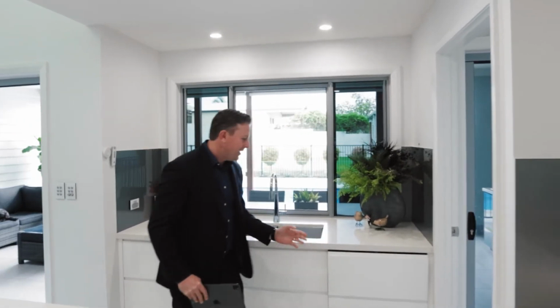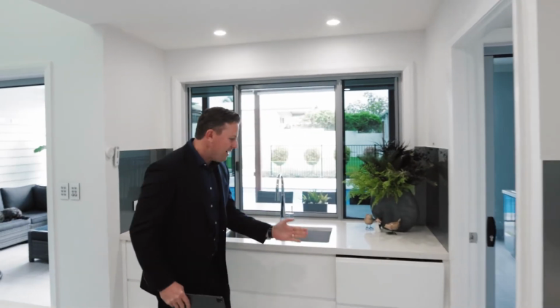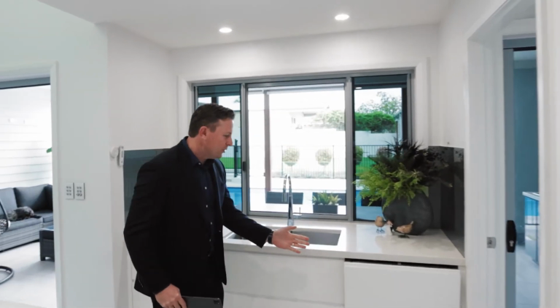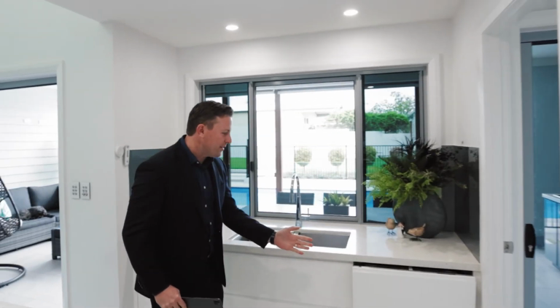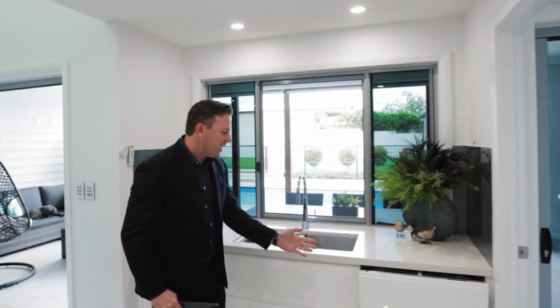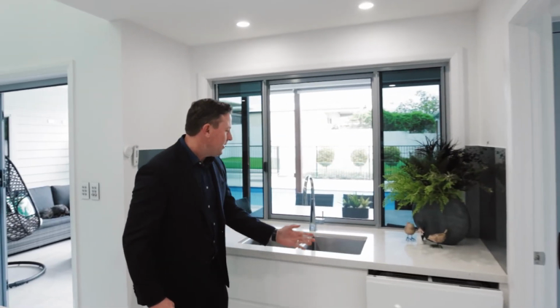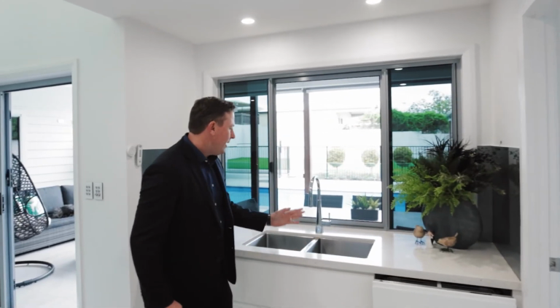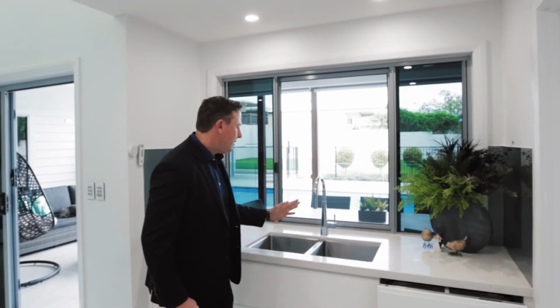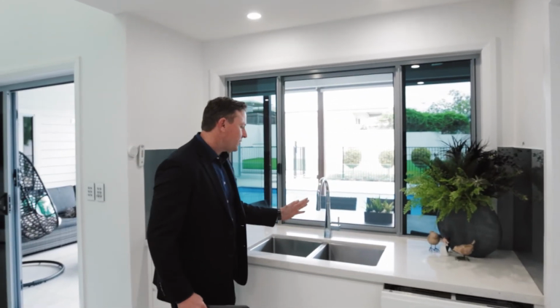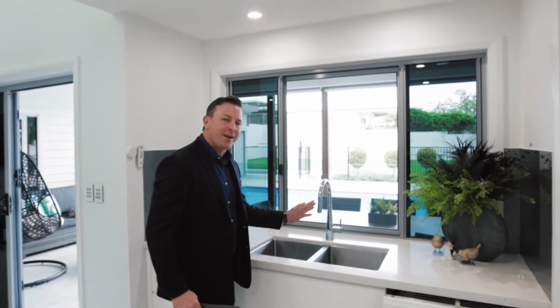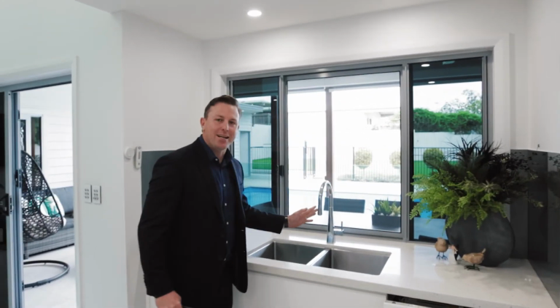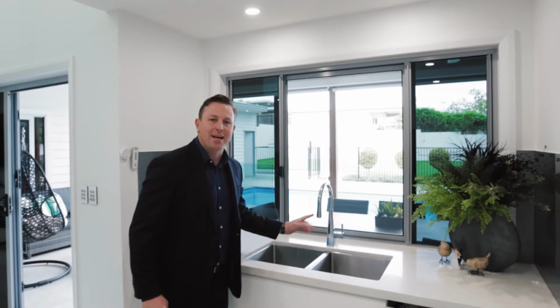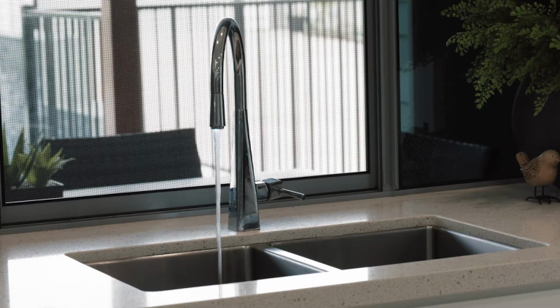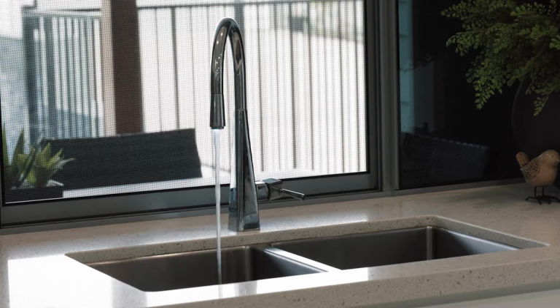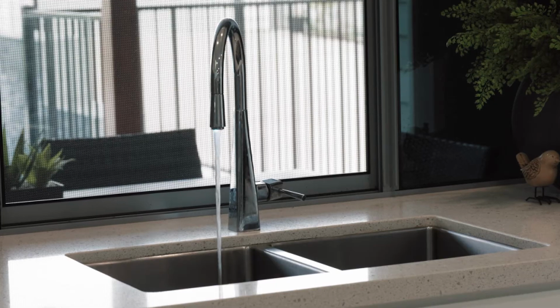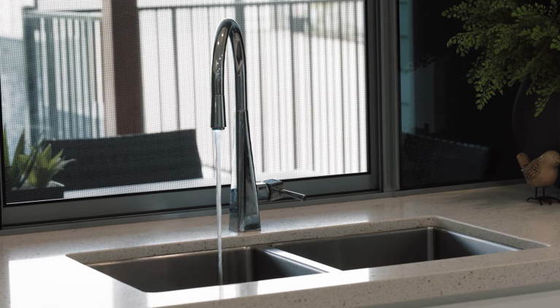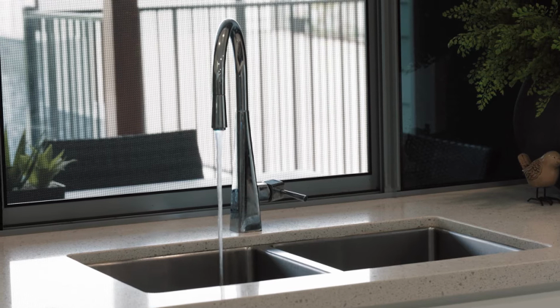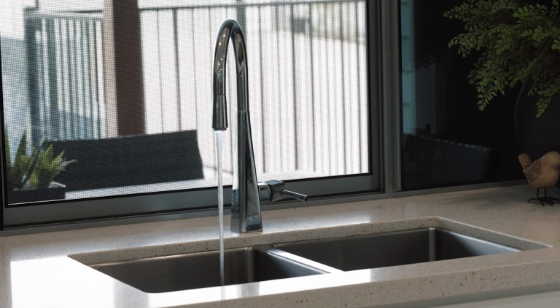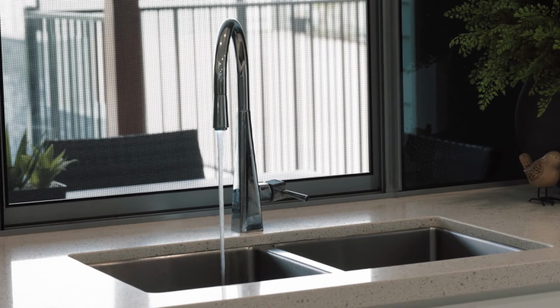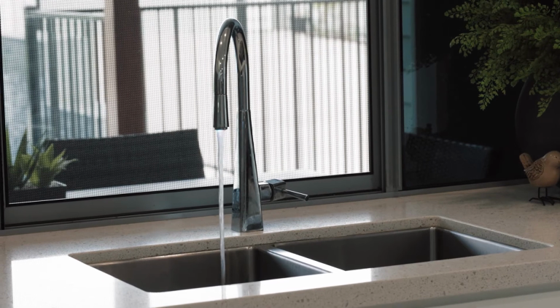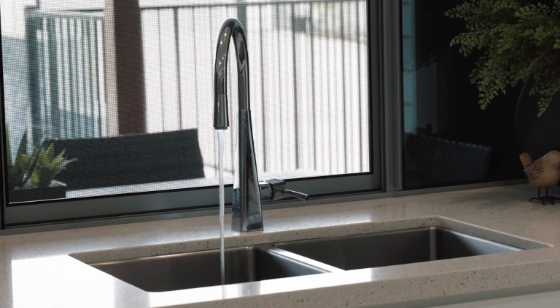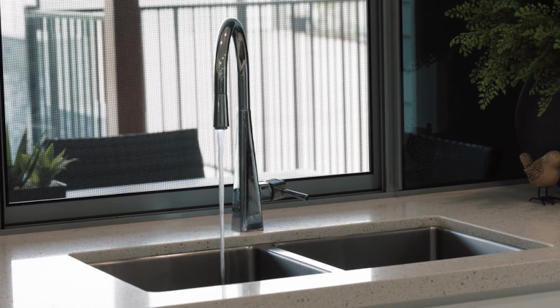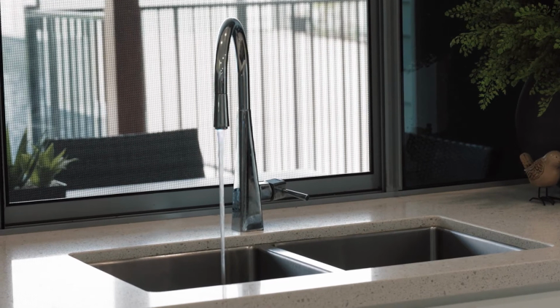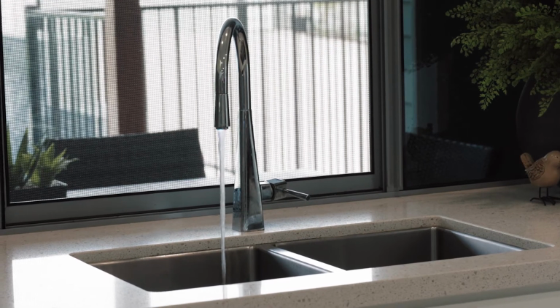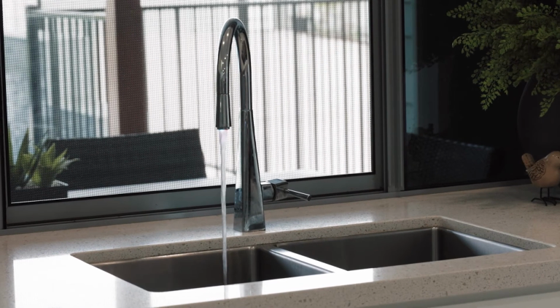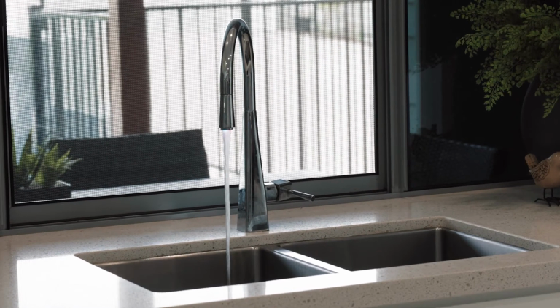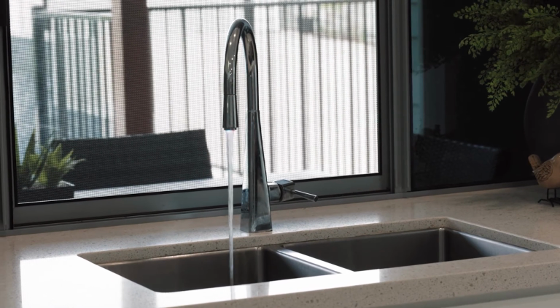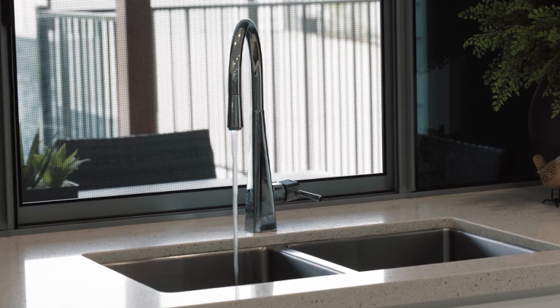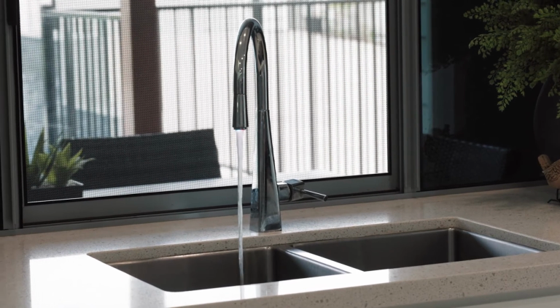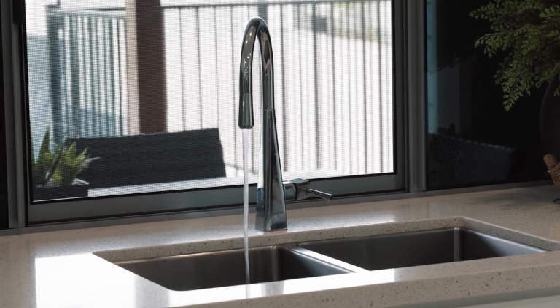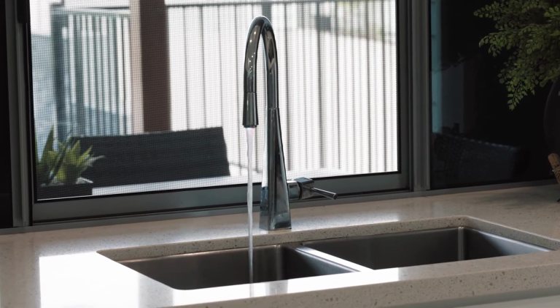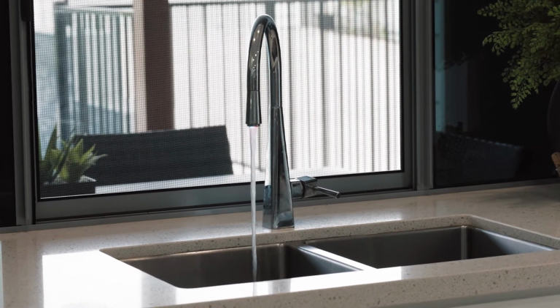Have a look at this Franke tap that has LED lighting to ensure the kids know what temperature the water is.